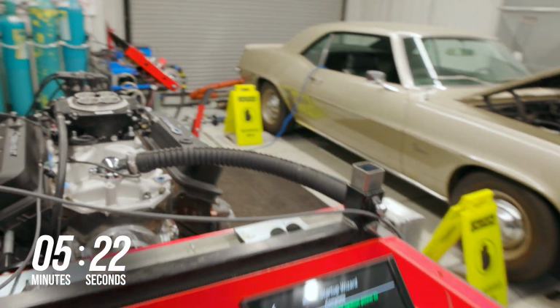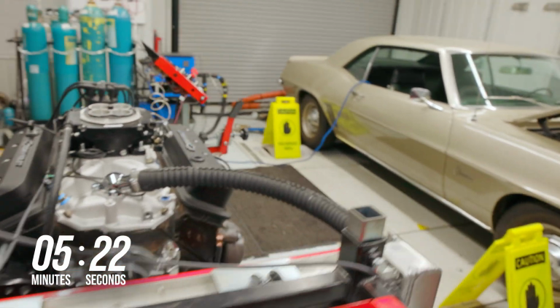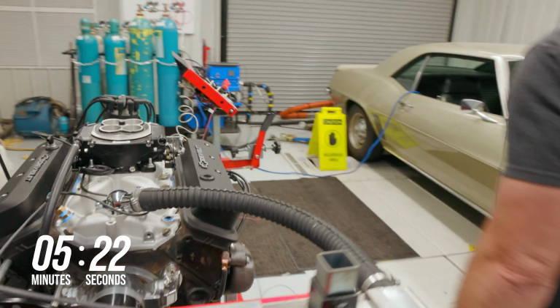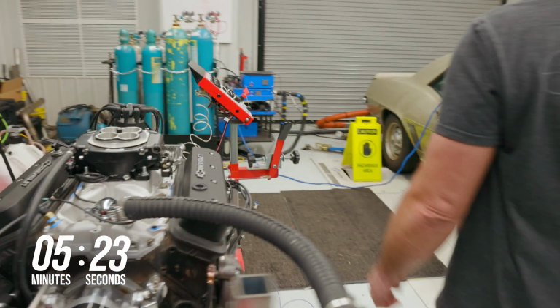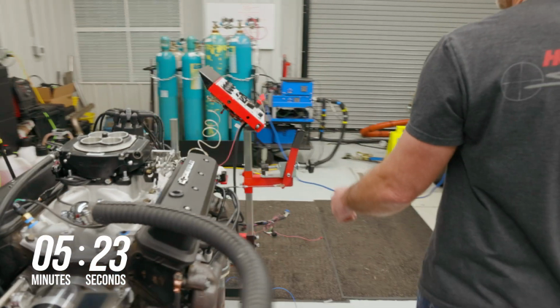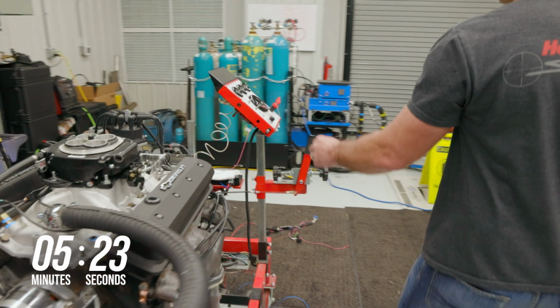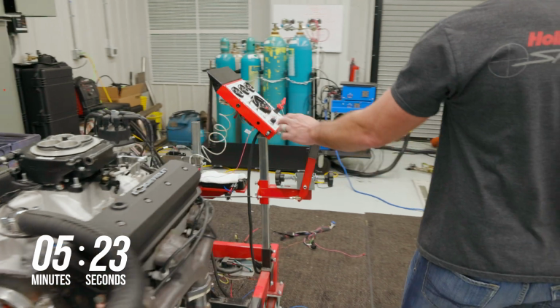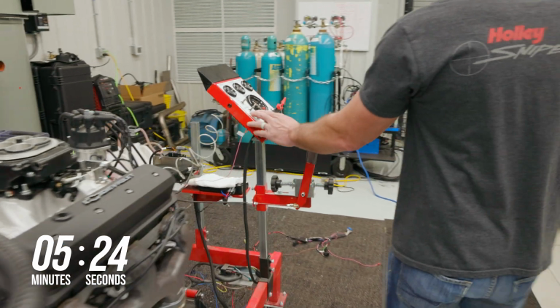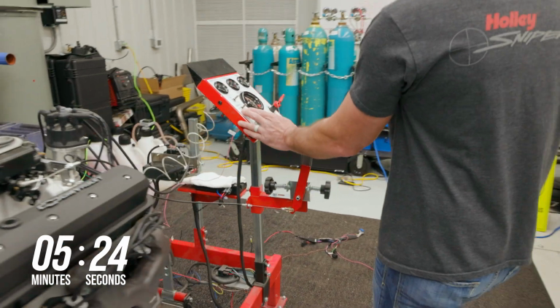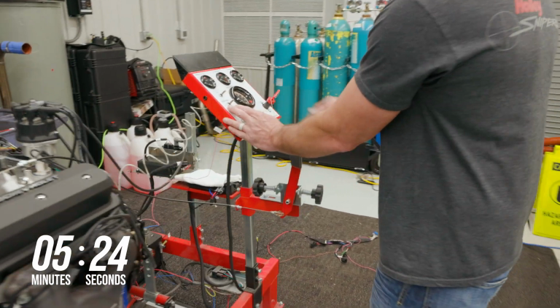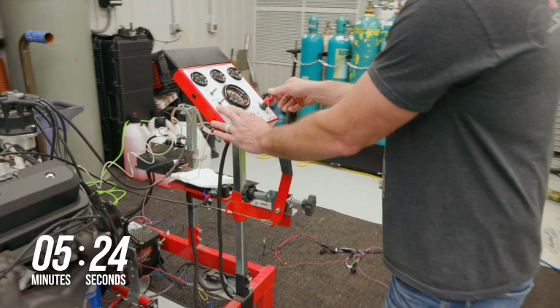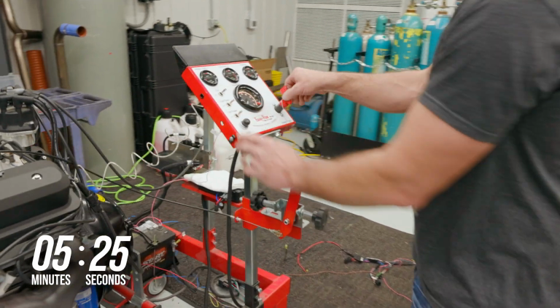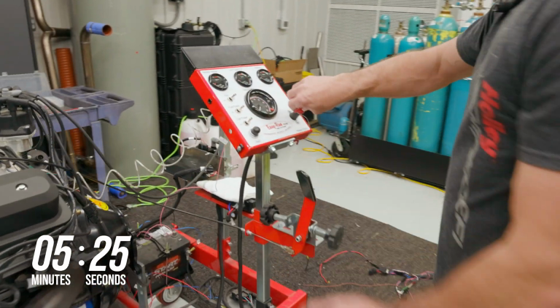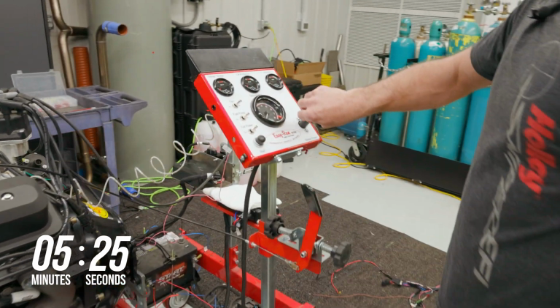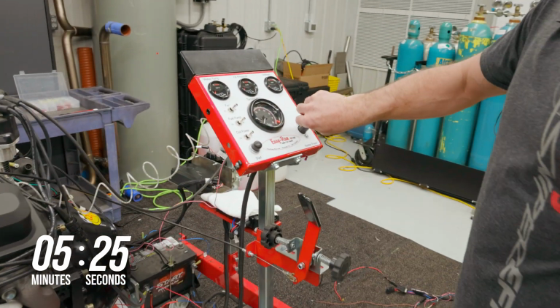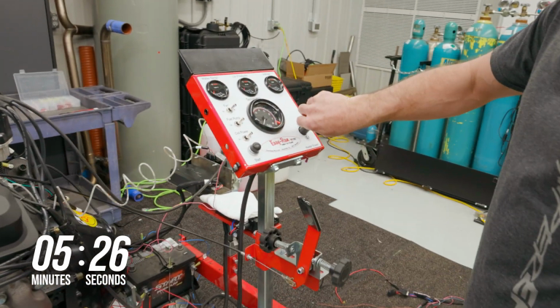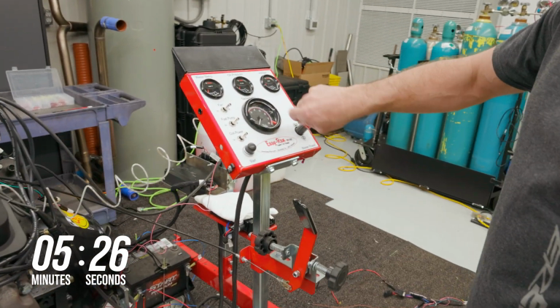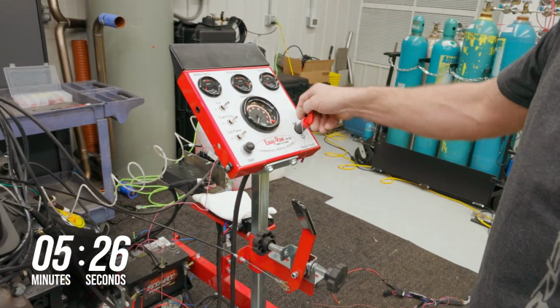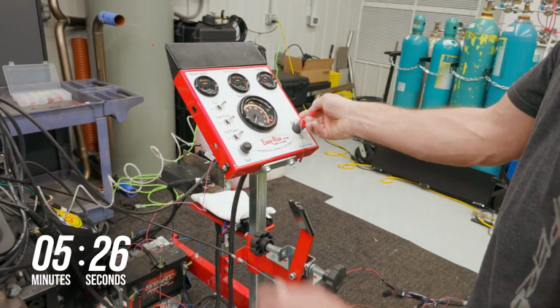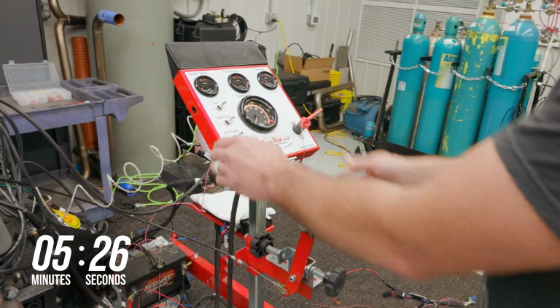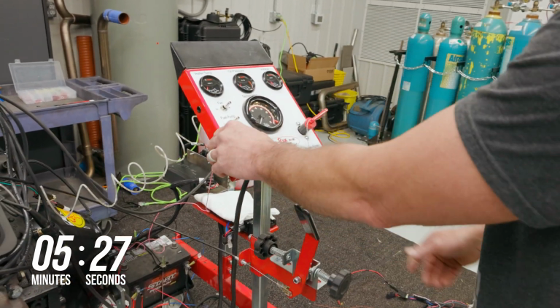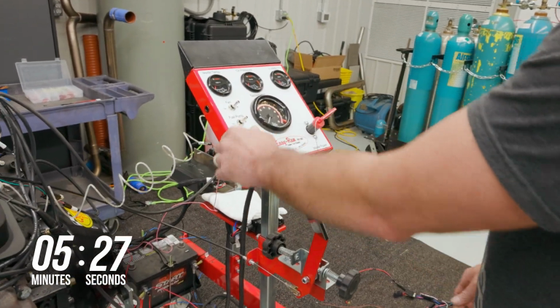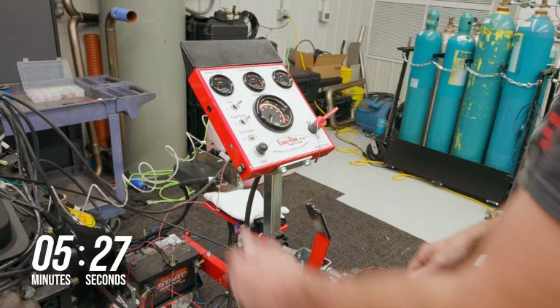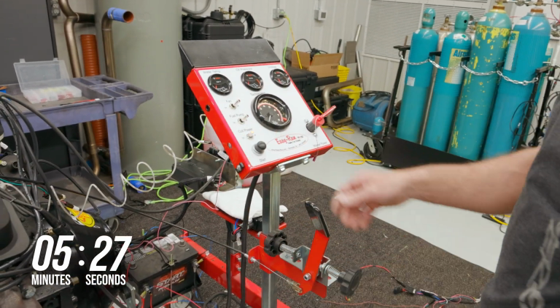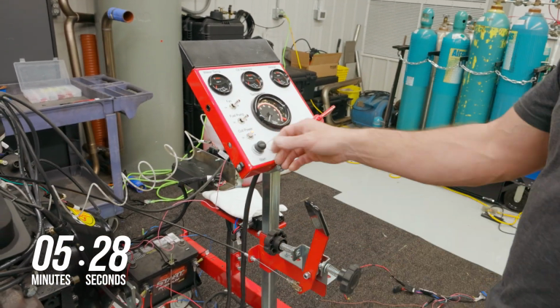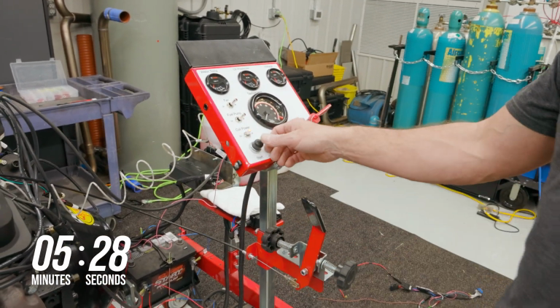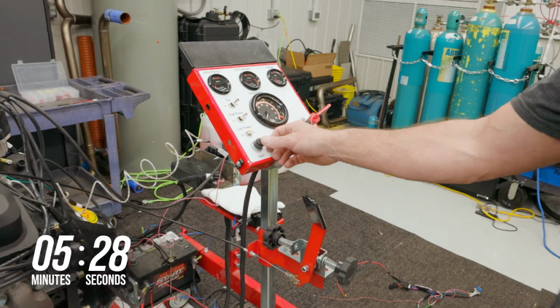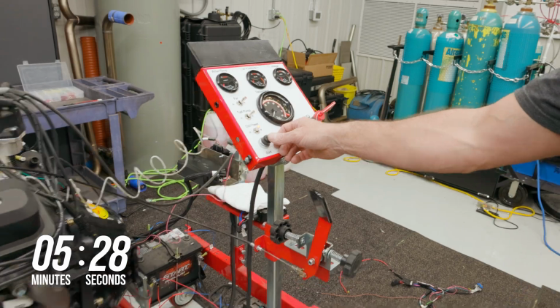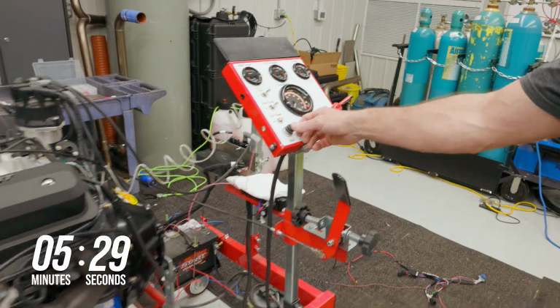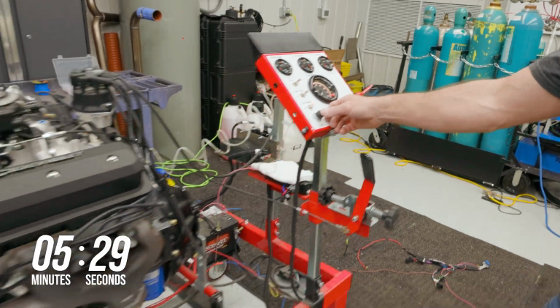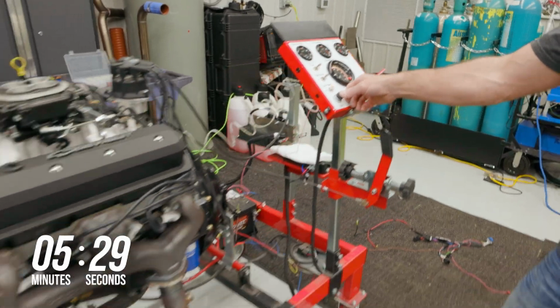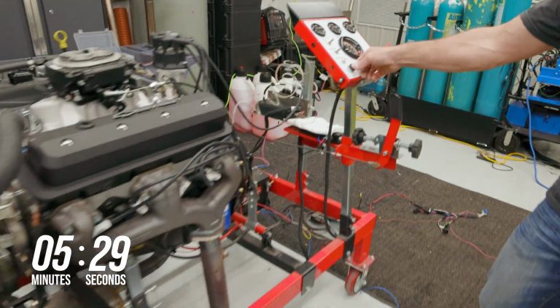Once the calibration is complete, you'll have to power the system off for approximately 3 to 5 seconds. Then you can turn the key back on and you should hear the fuel pump kick on and prime the system. When you're ready, crank the key and wait for the magic to happen.